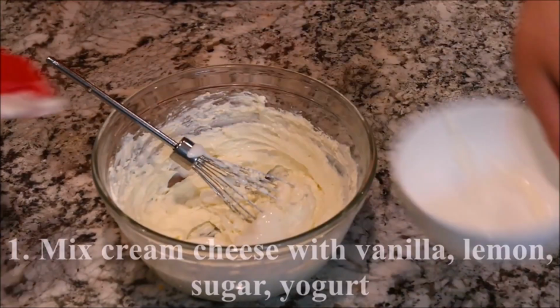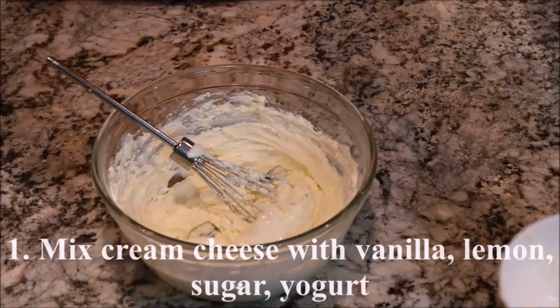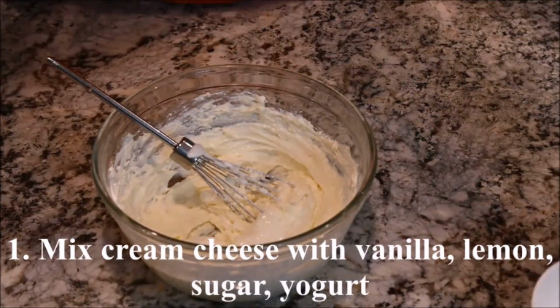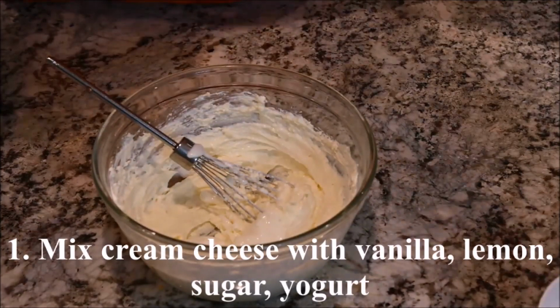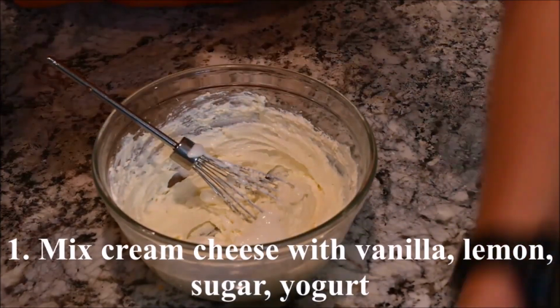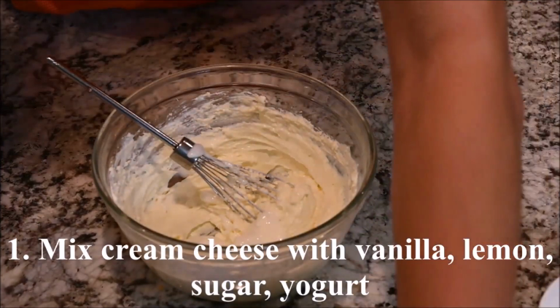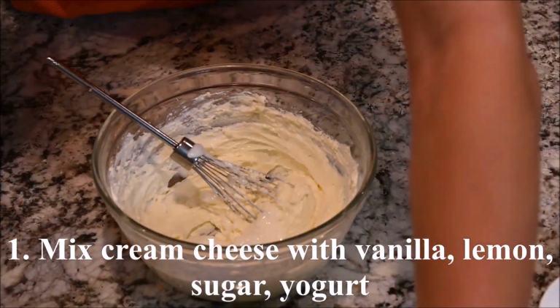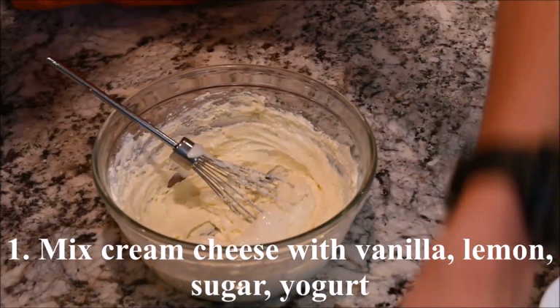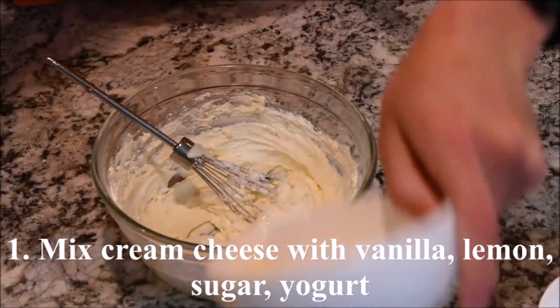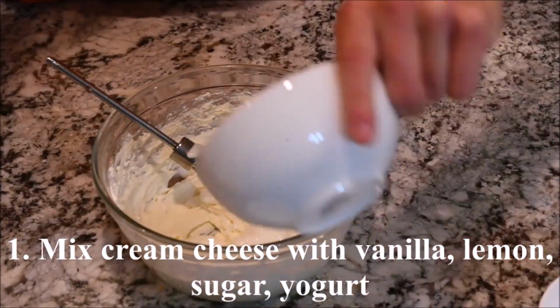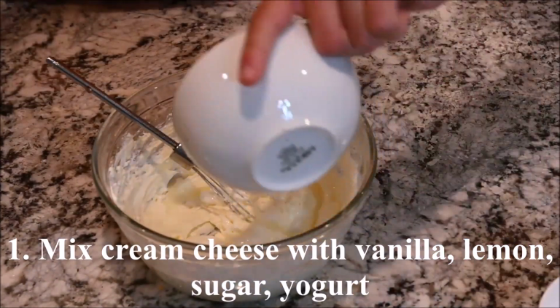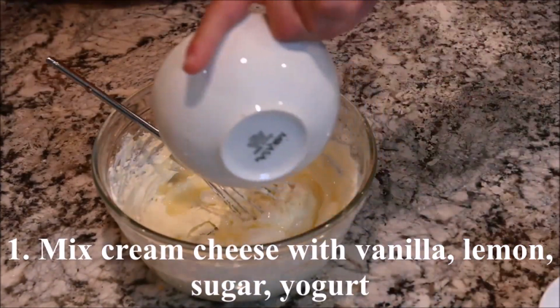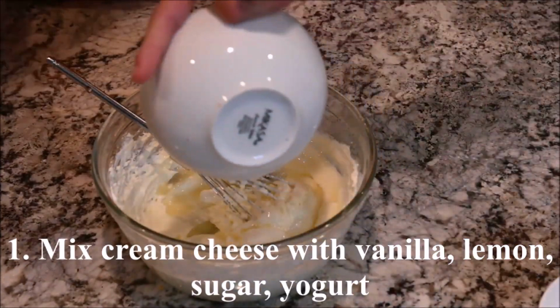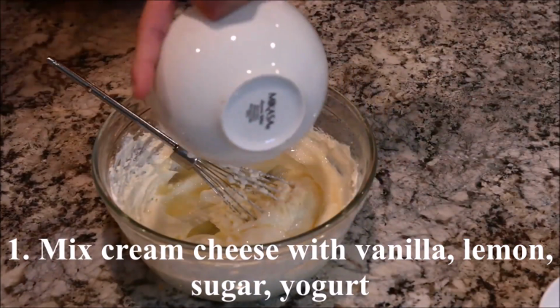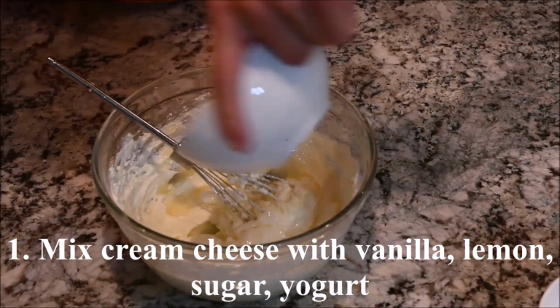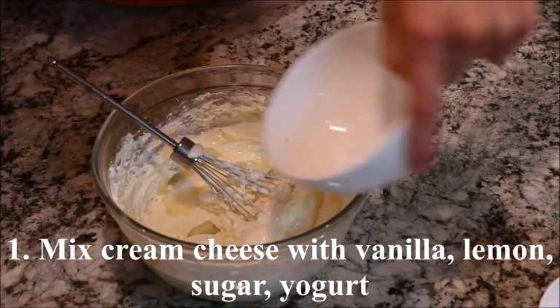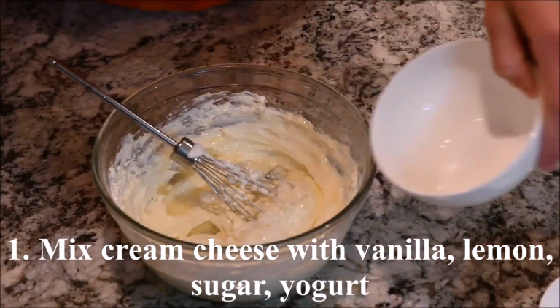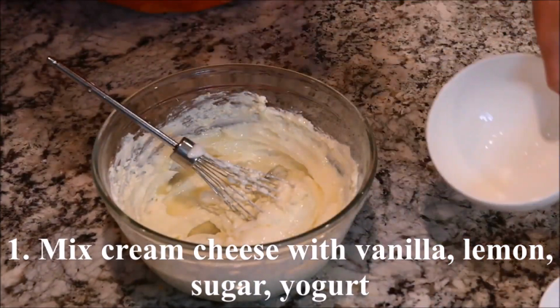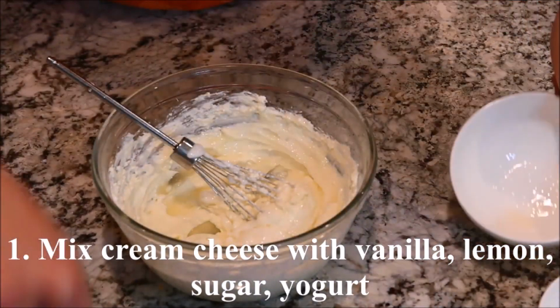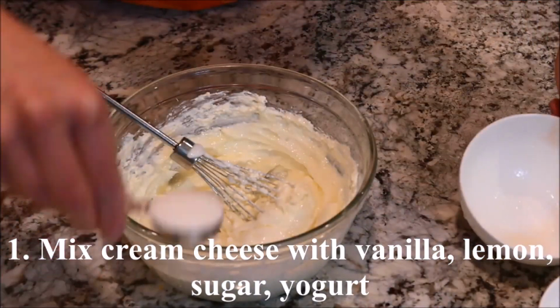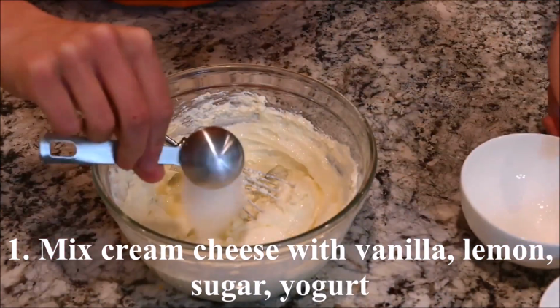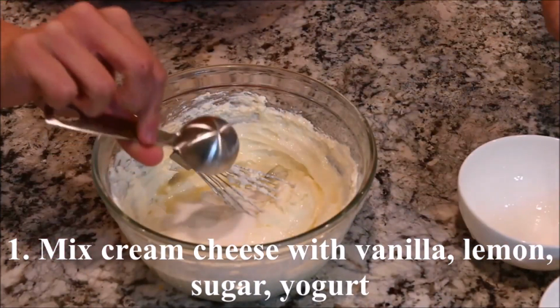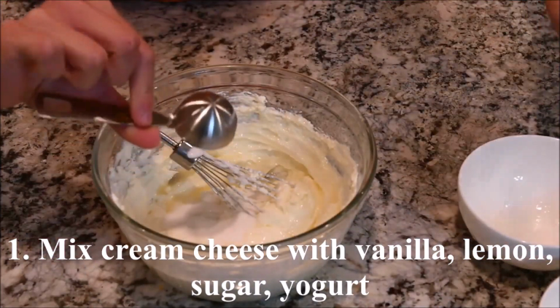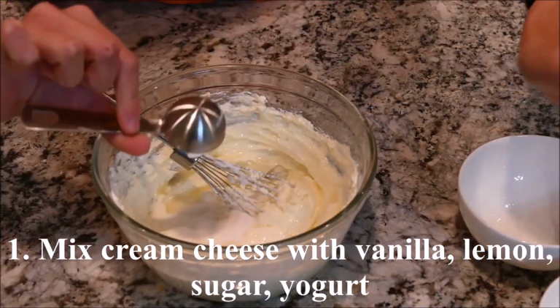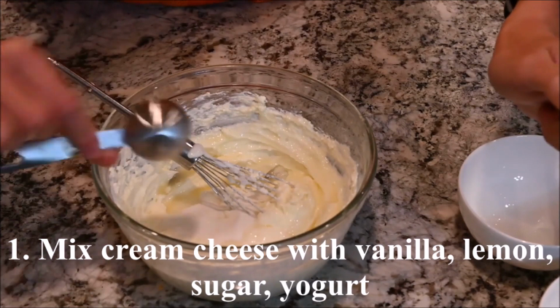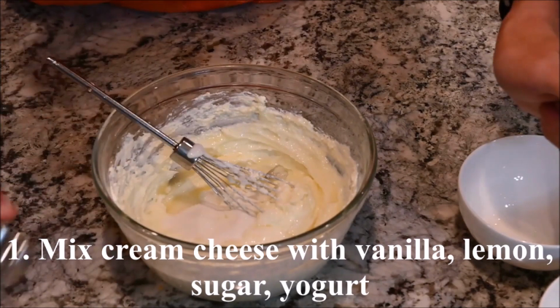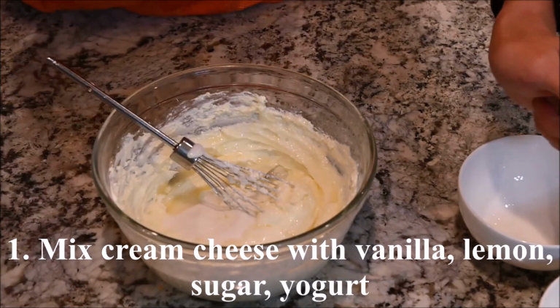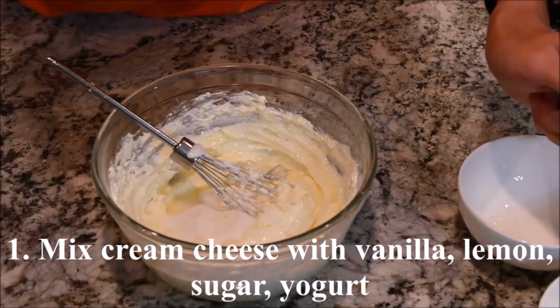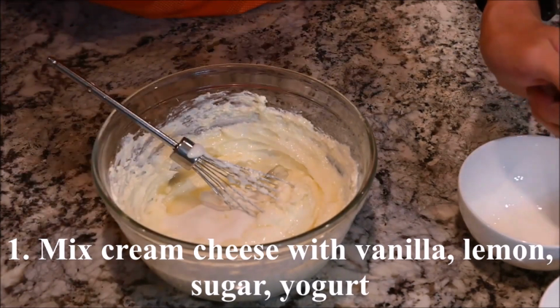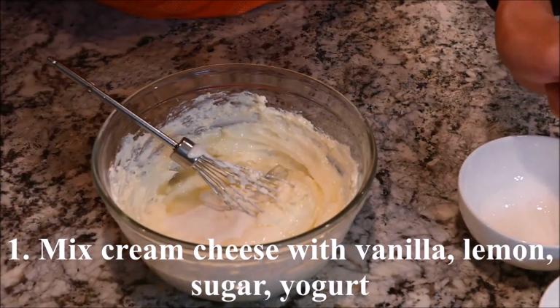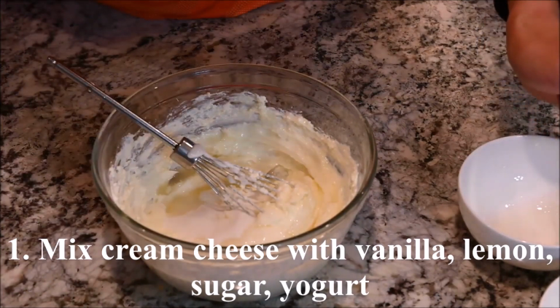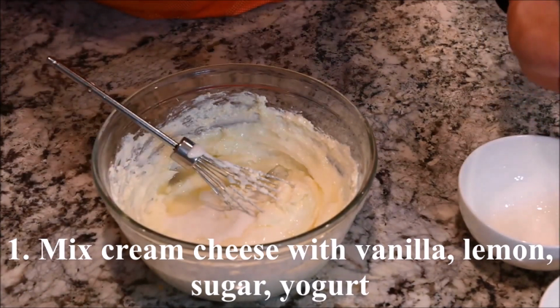Mix the cream cheese with the vanilla extract, lemon juice, sugar, and plain yogurt.